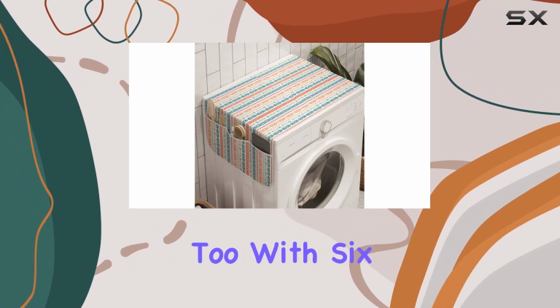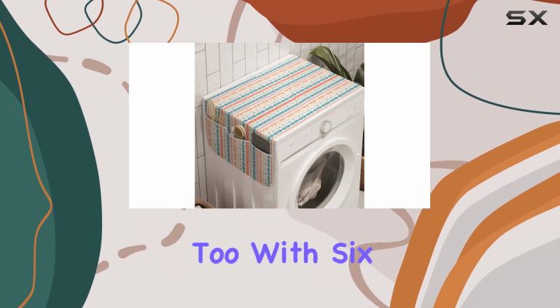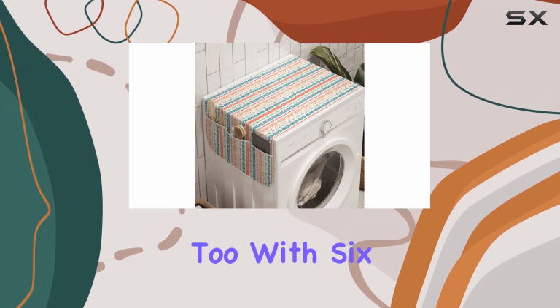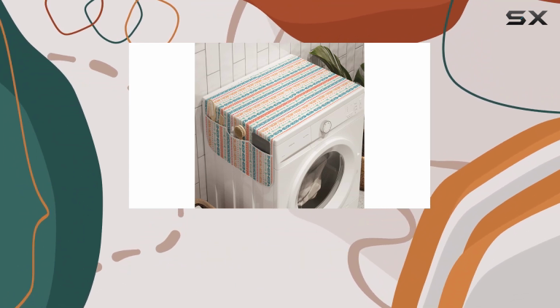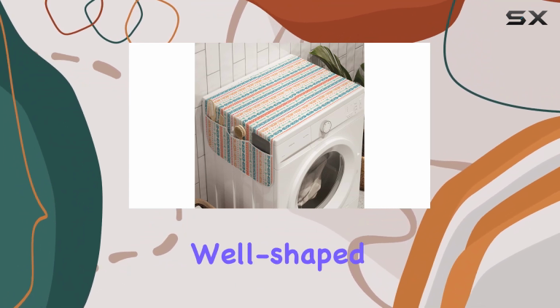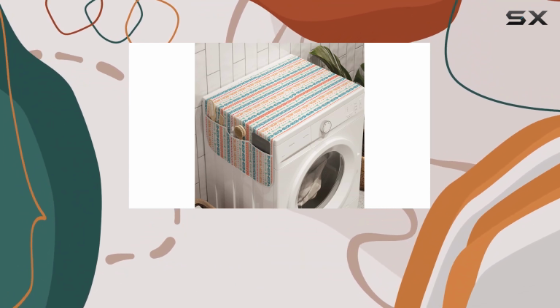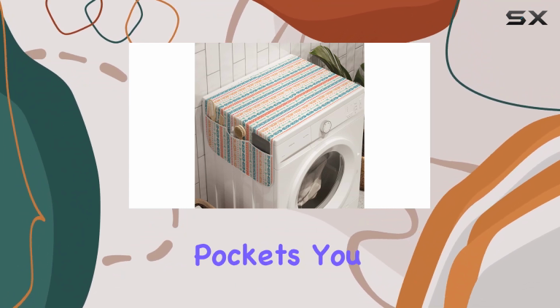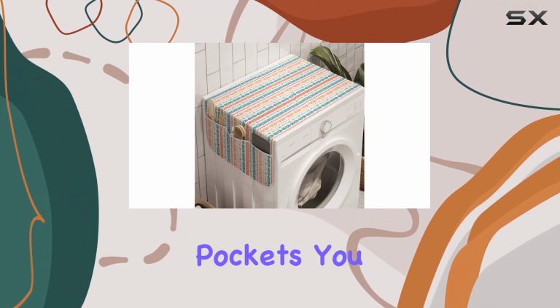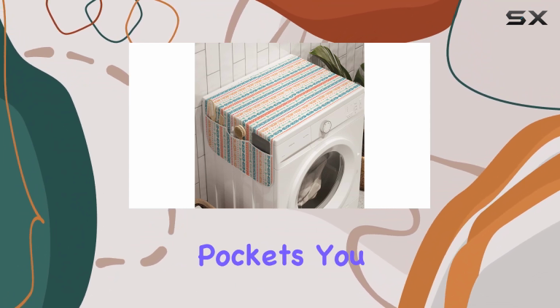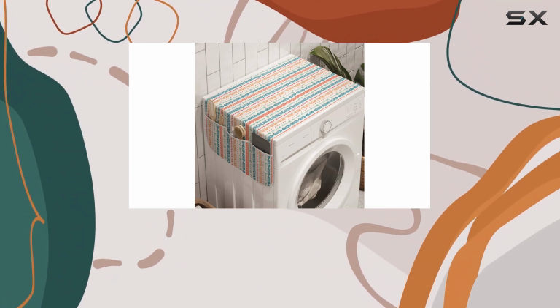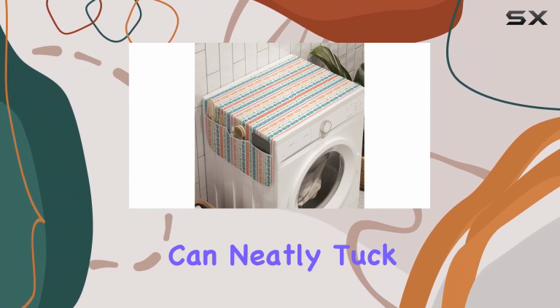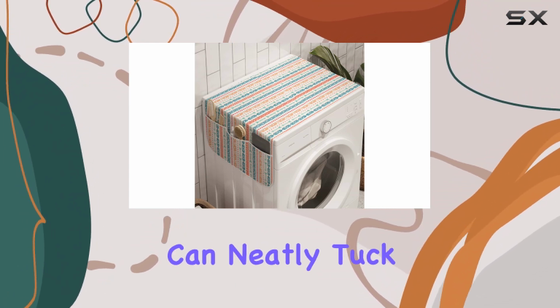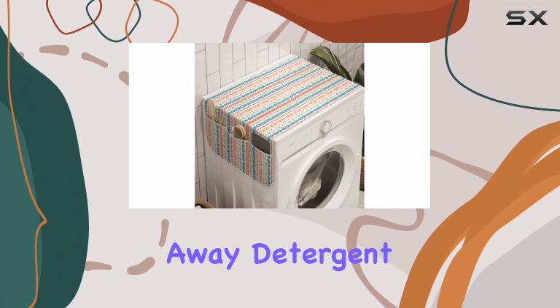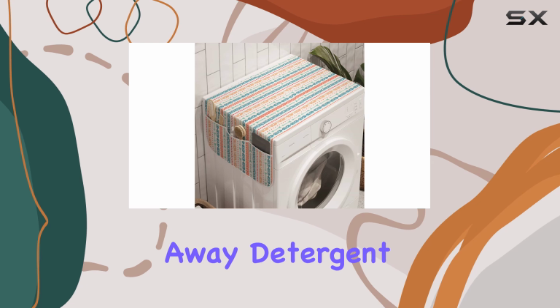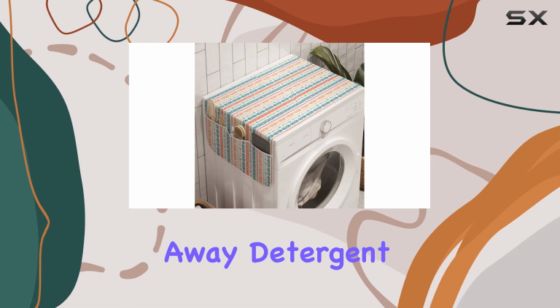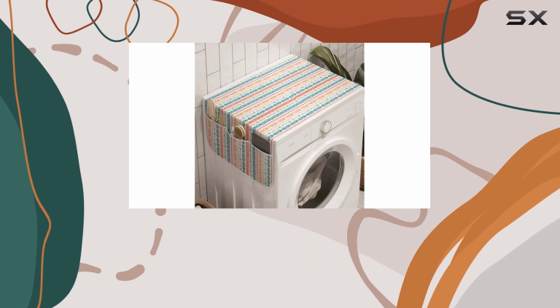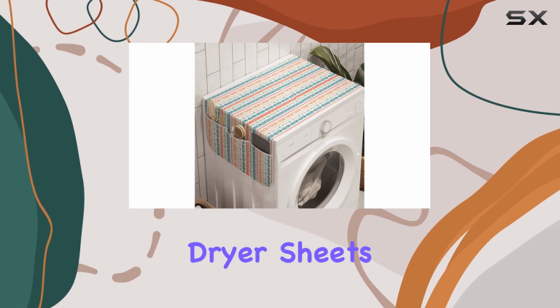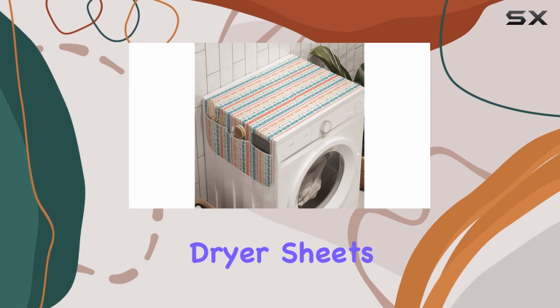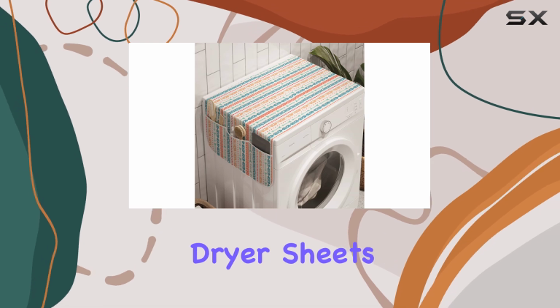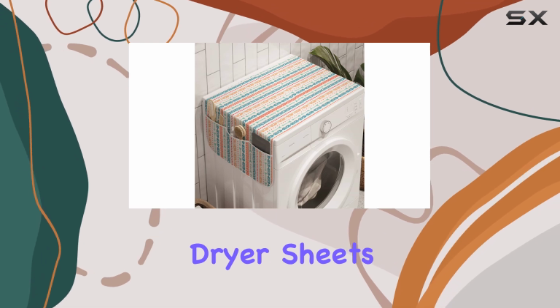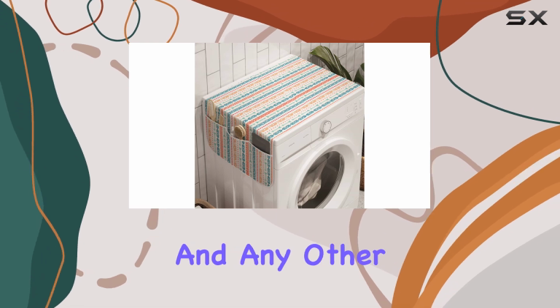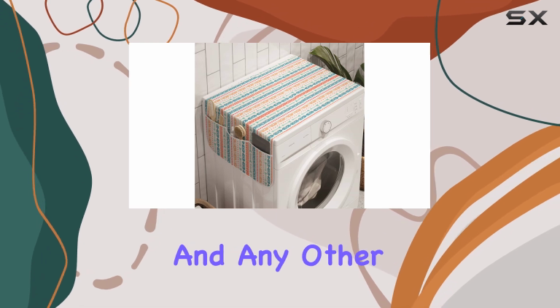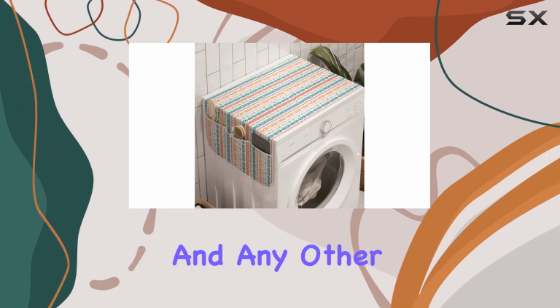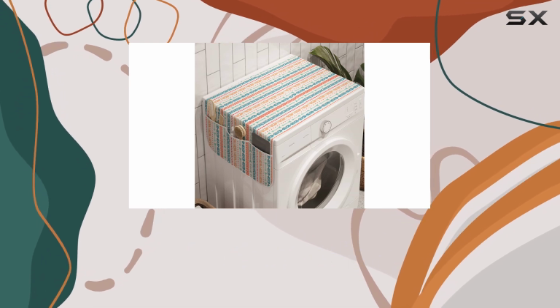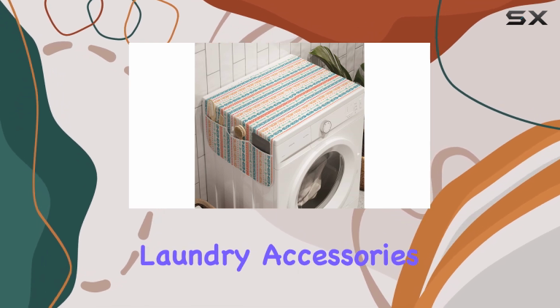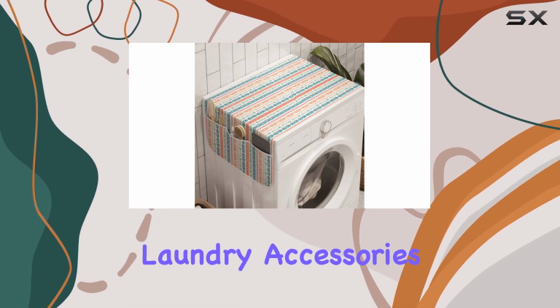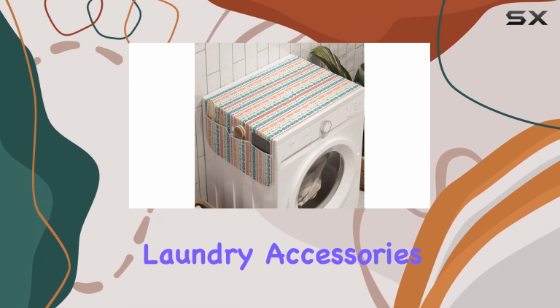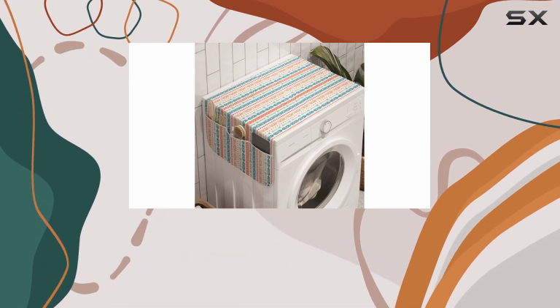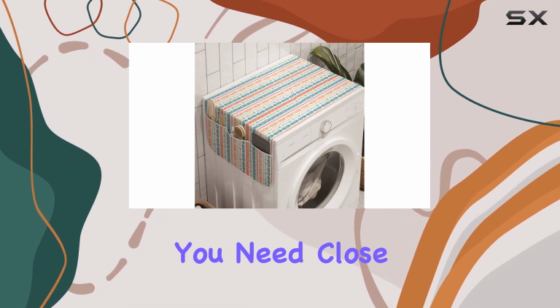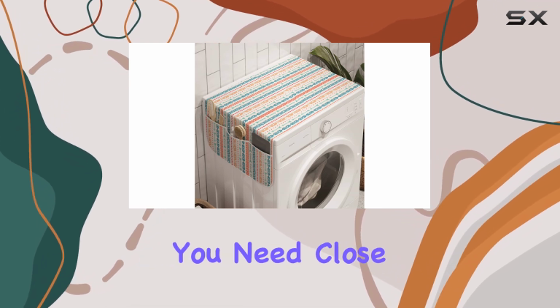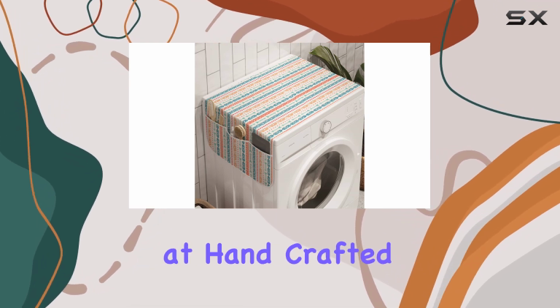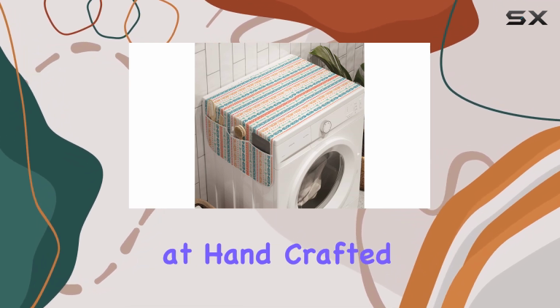With six well-shaped pockets, you can neatly tuck away detergent, dryer sheets, and any other laundry accessories you need close at hand.